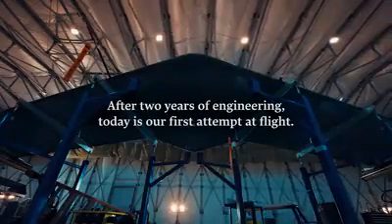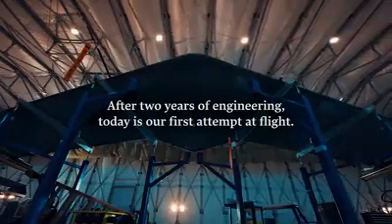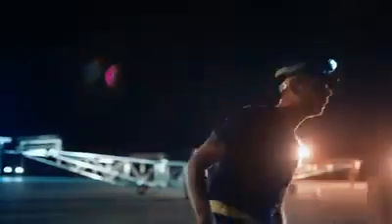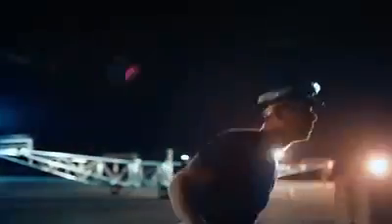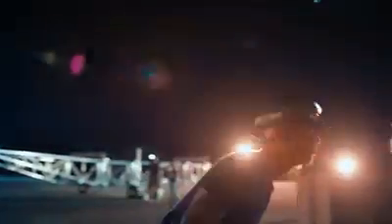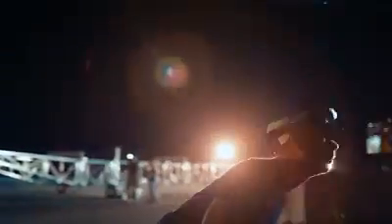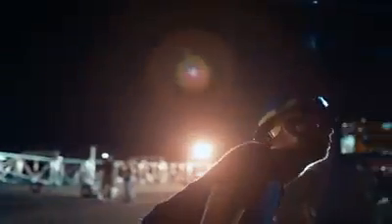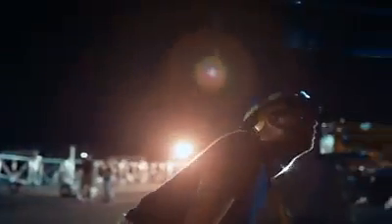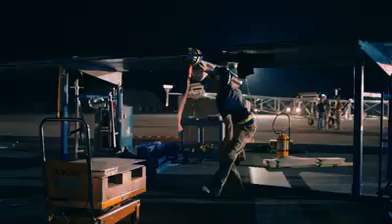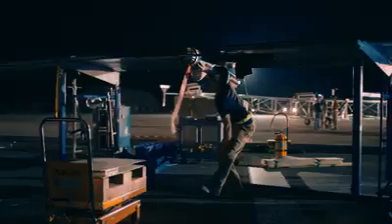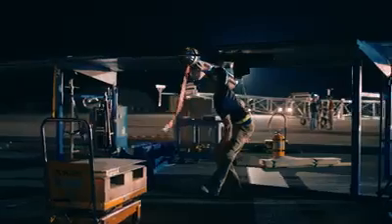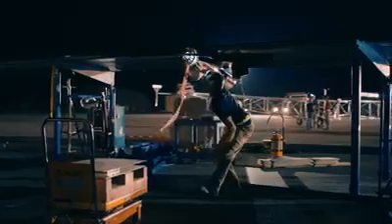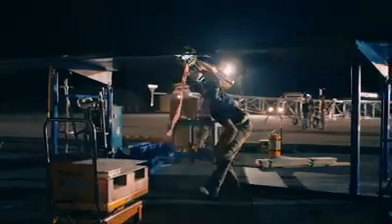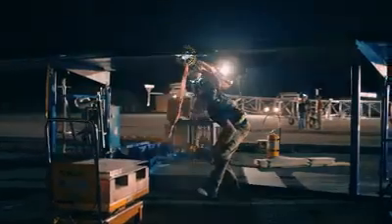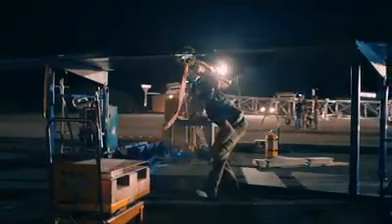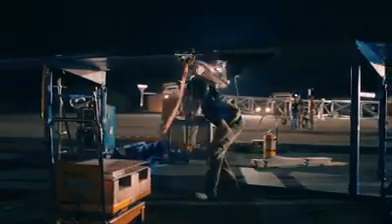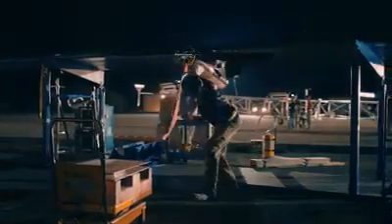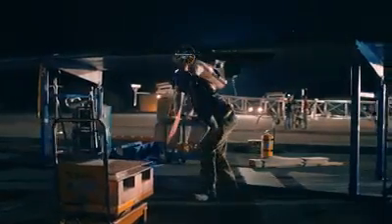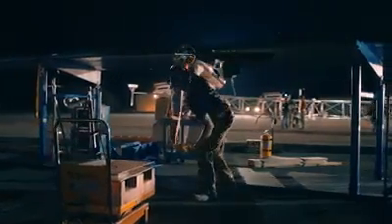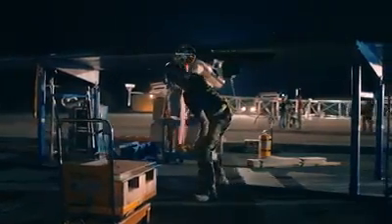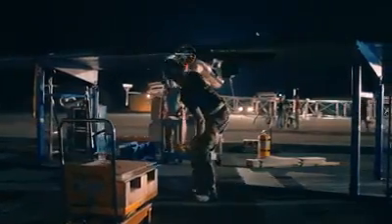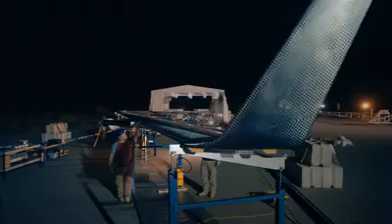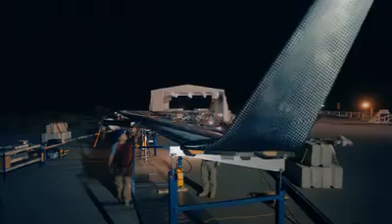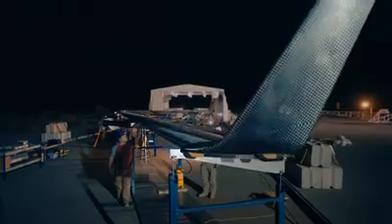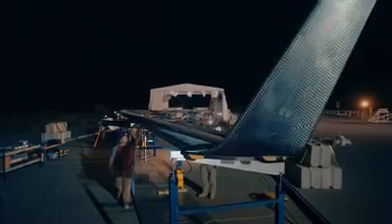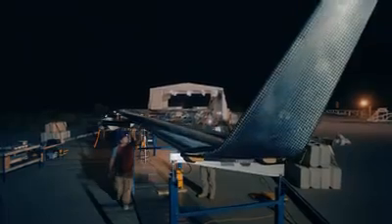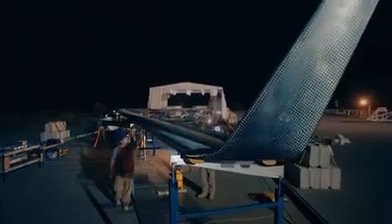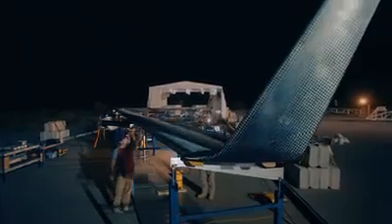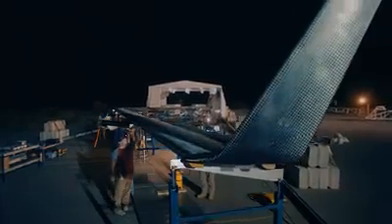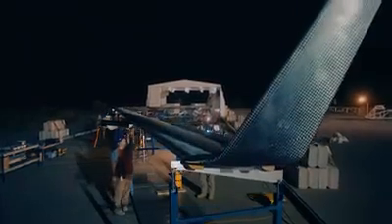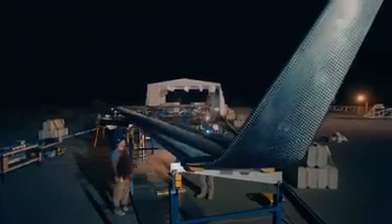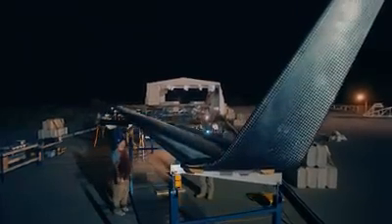GCS flight line, flight line GCS go. We're gonna put power on now. Copy.